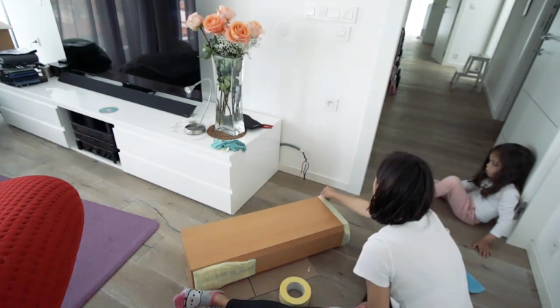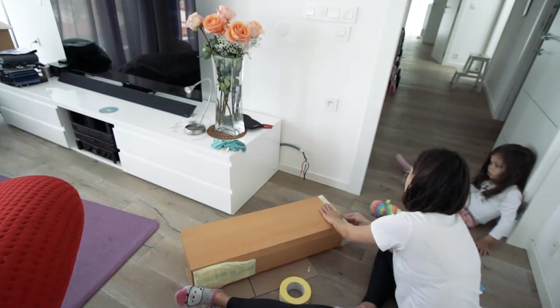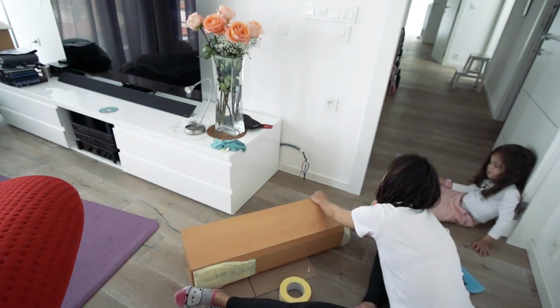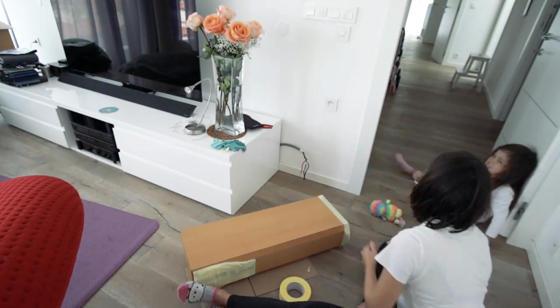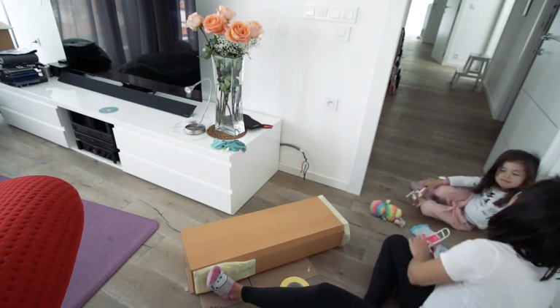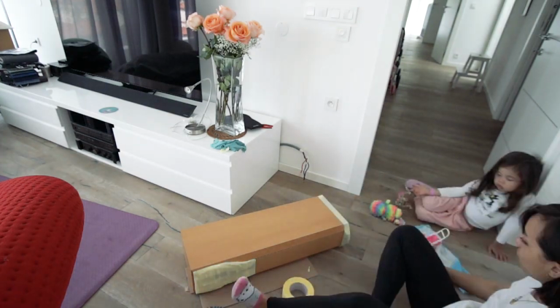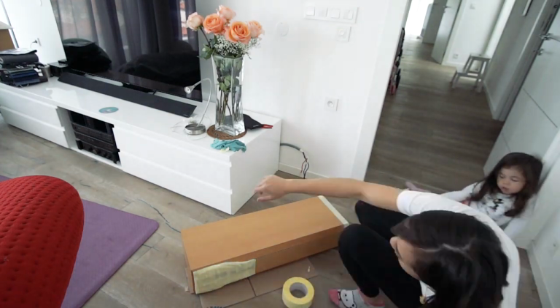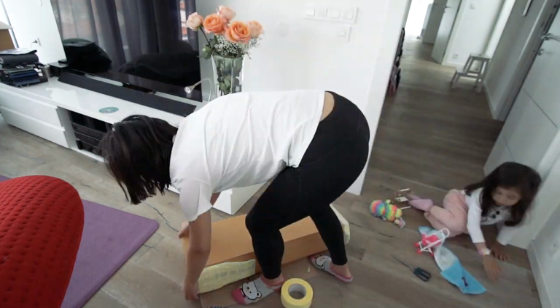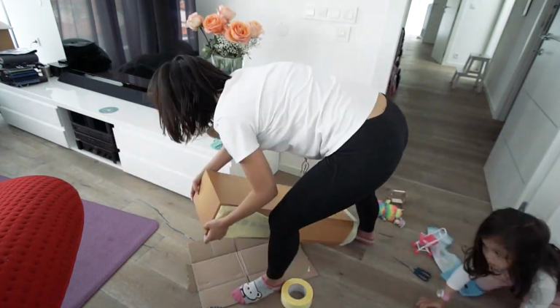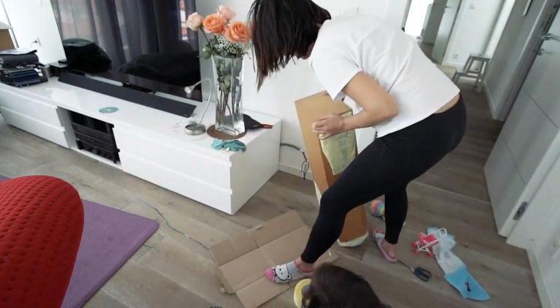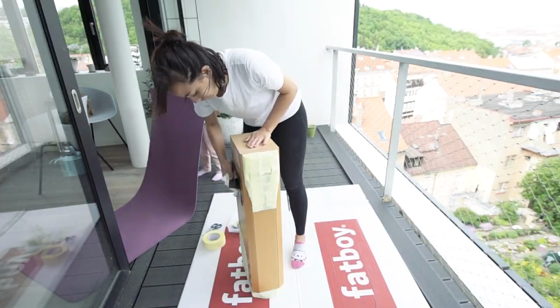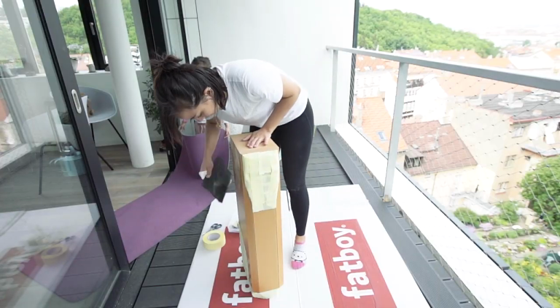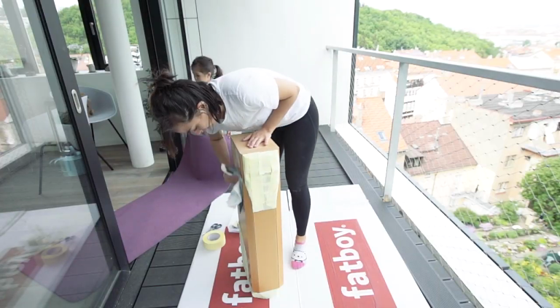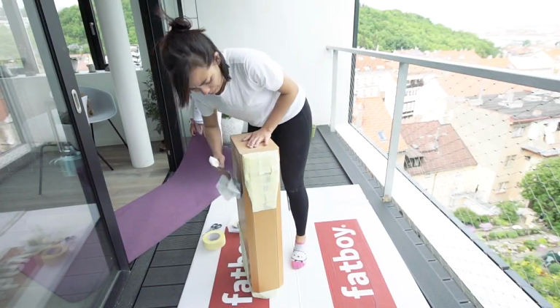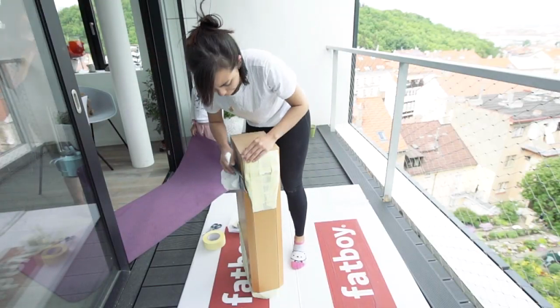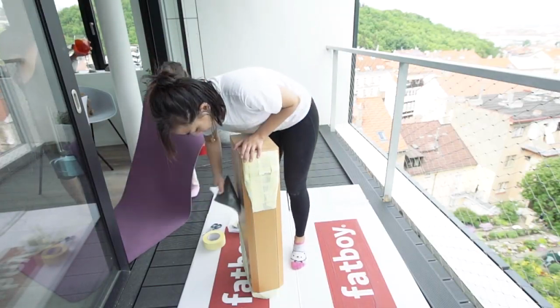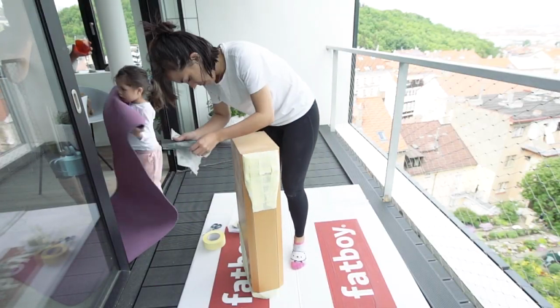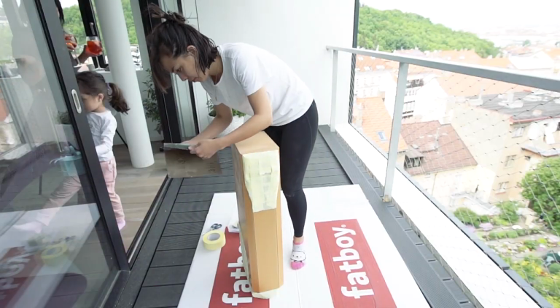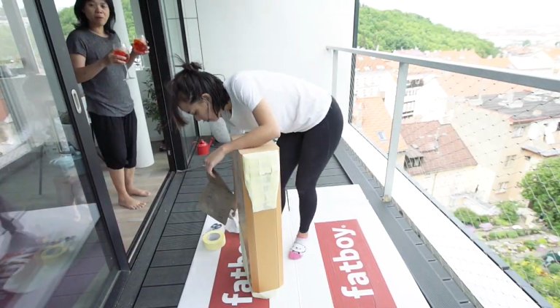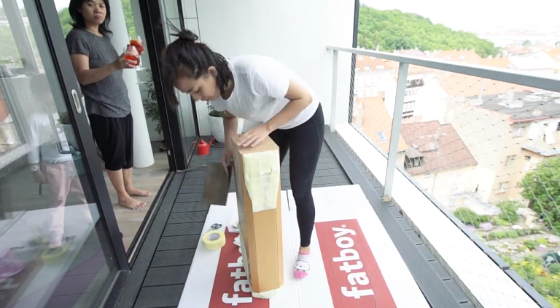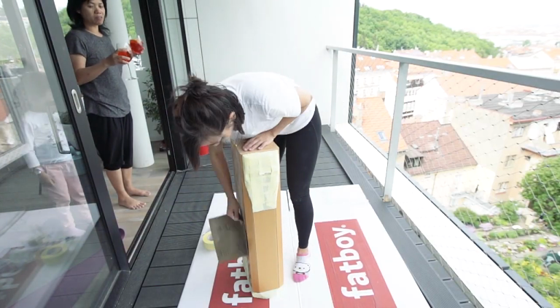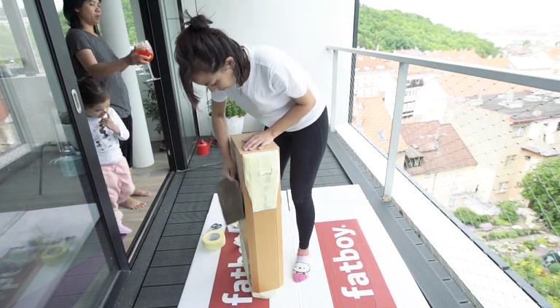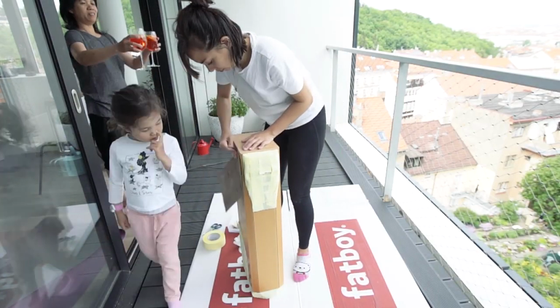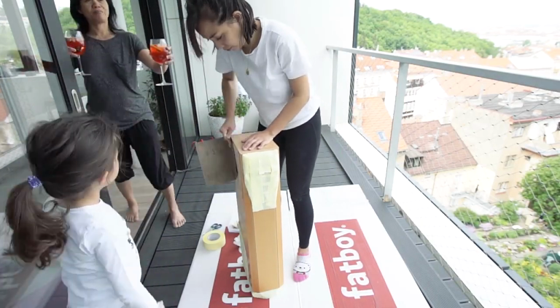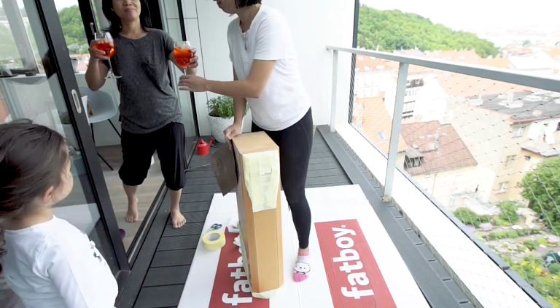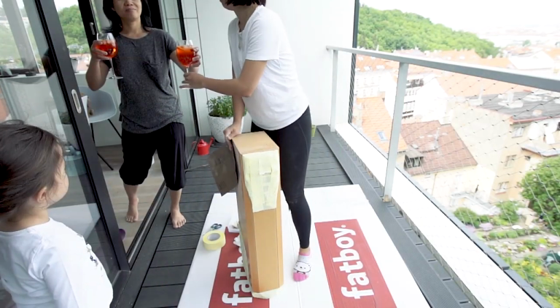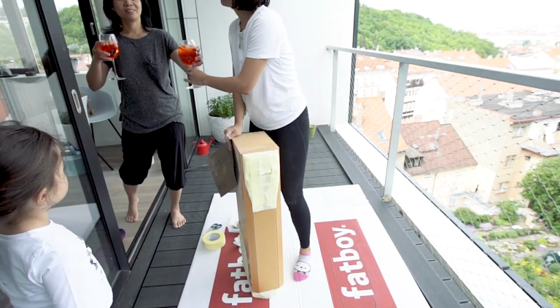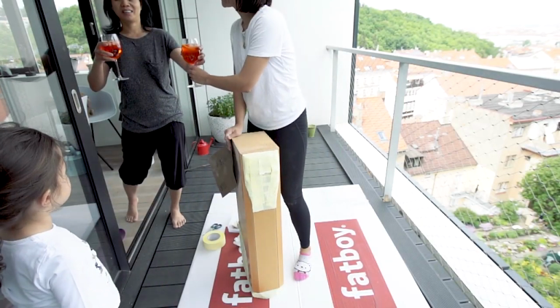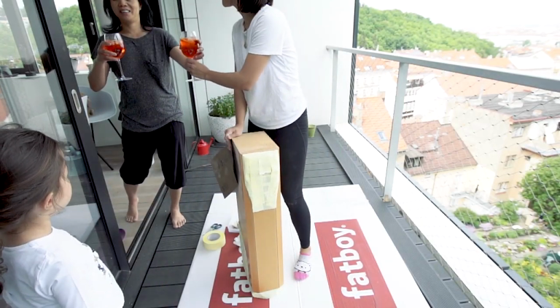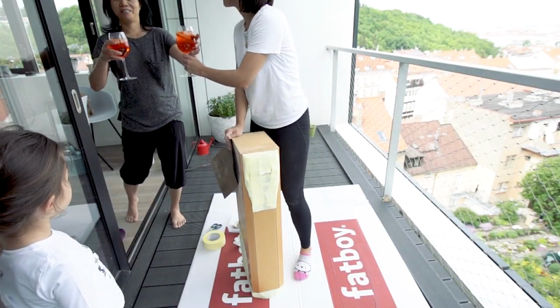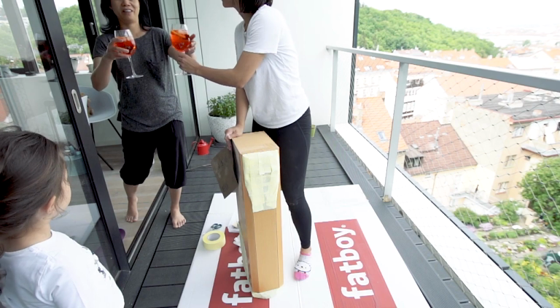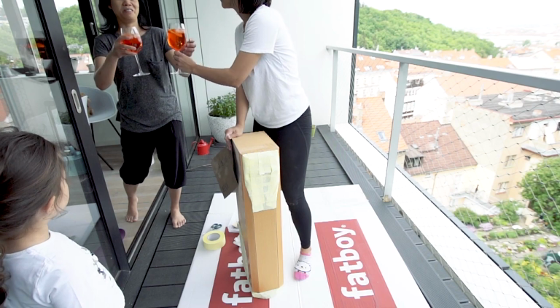With the speaker all taped up, I proceeded to sandpaper the whole thing down — mostly just to get rid of any existing varnish but also to roughen the surface up a little bit so that the paint hopefully wouldn't just peel off.